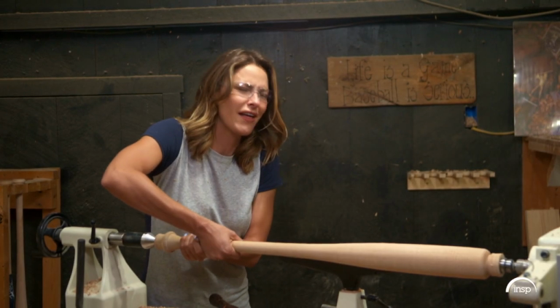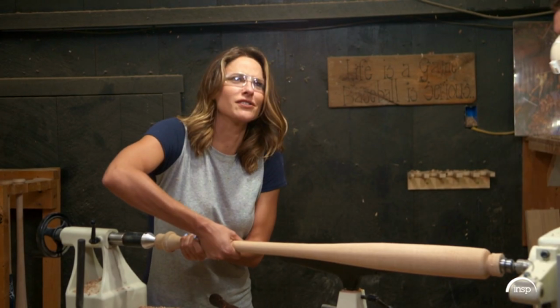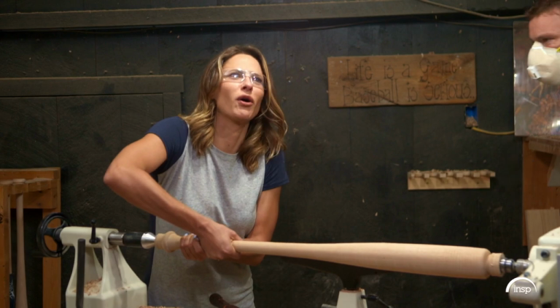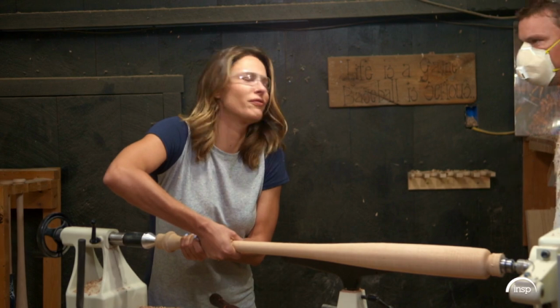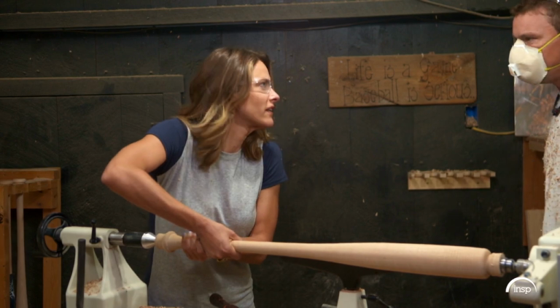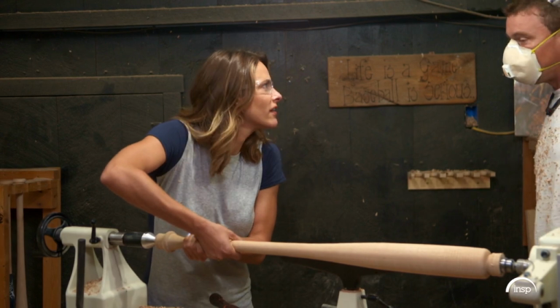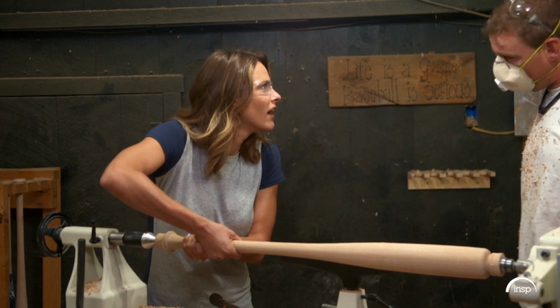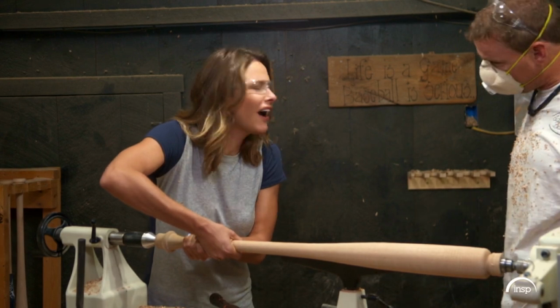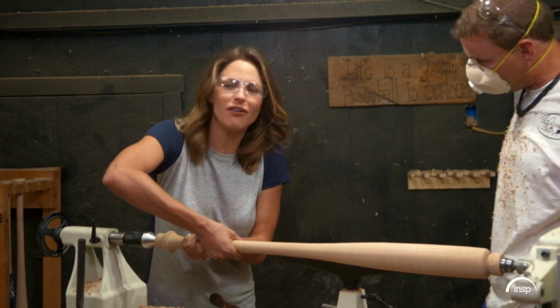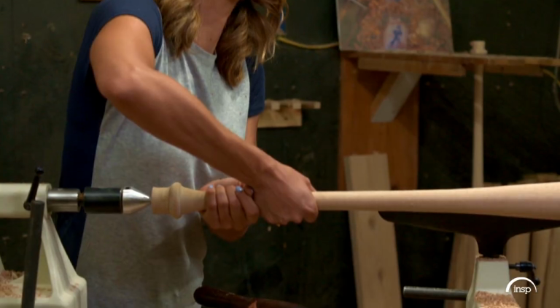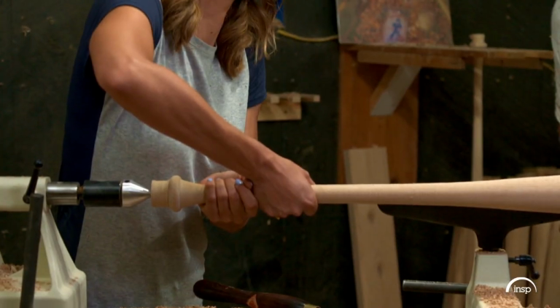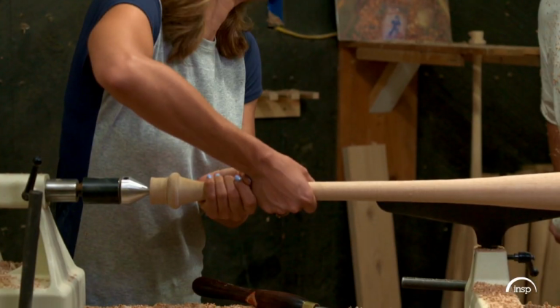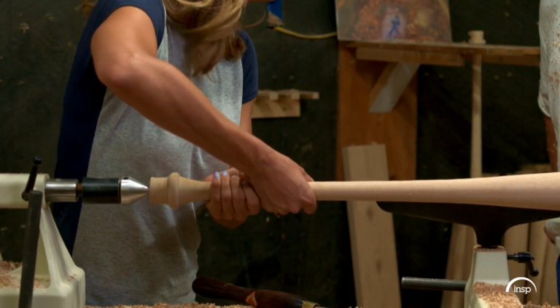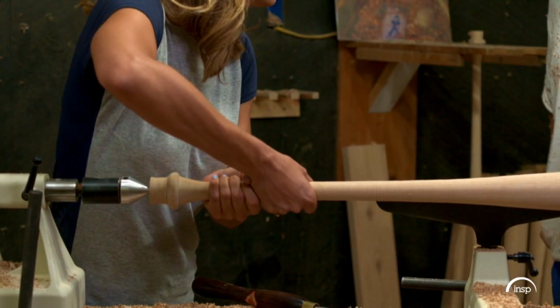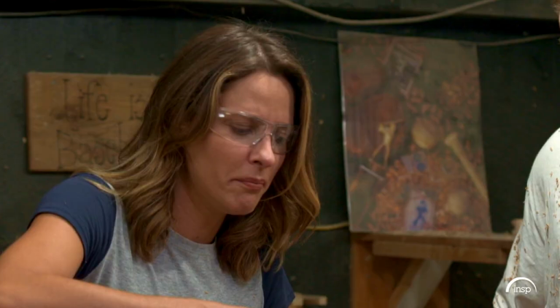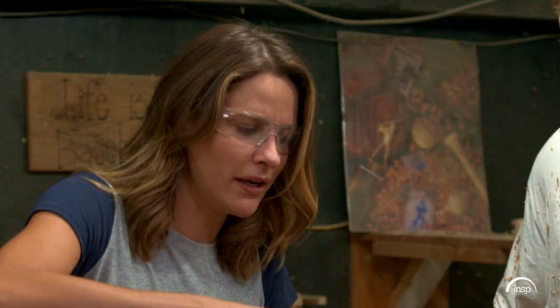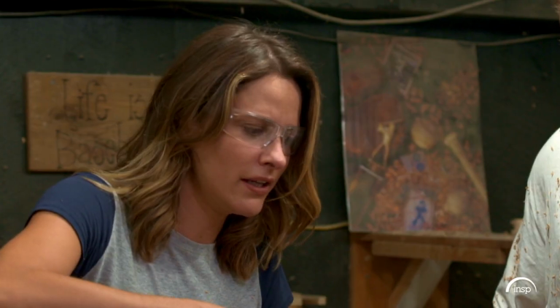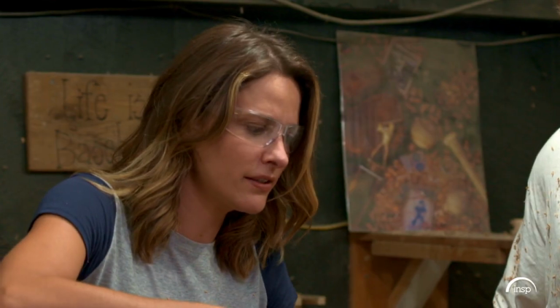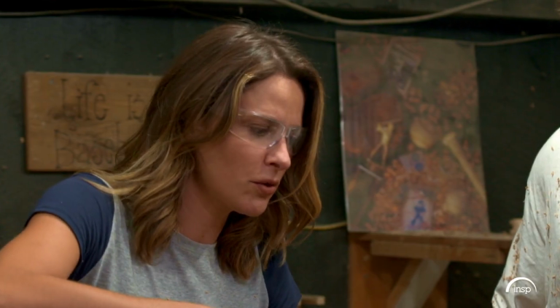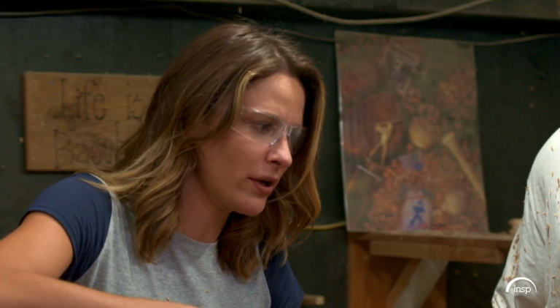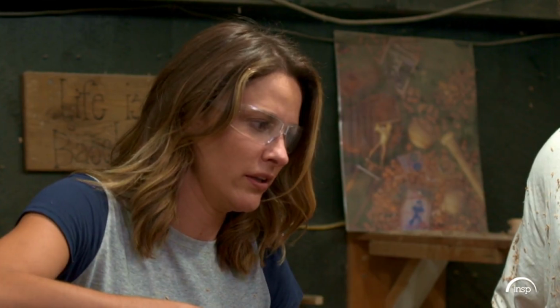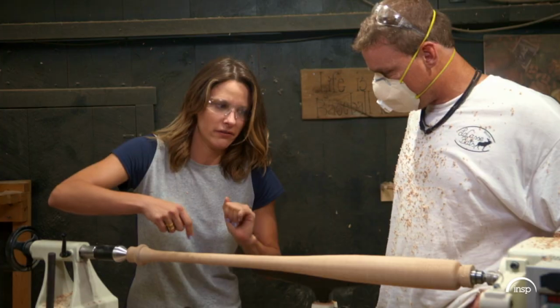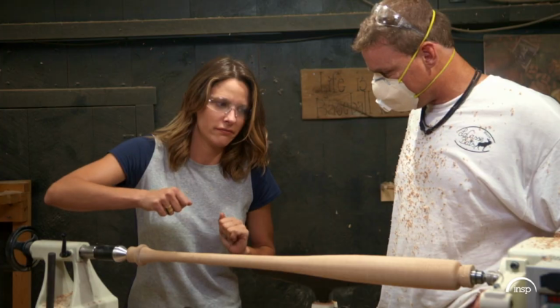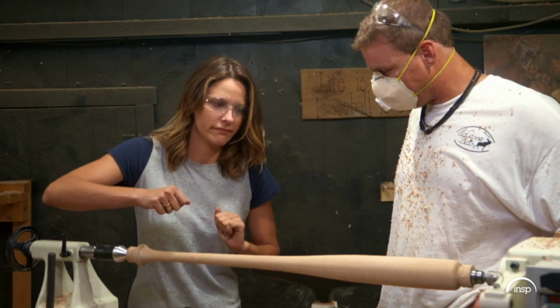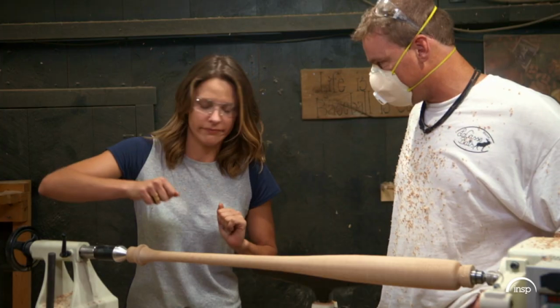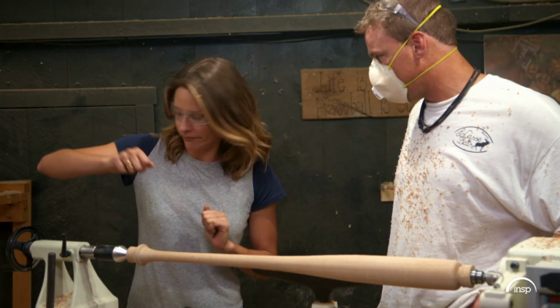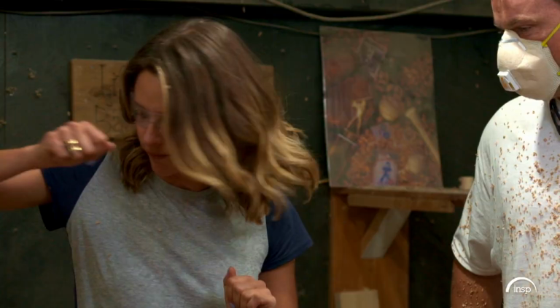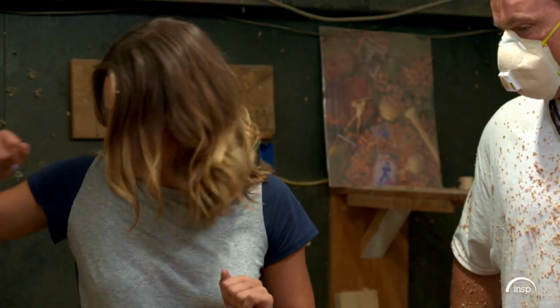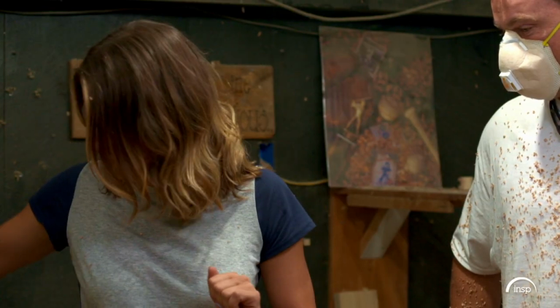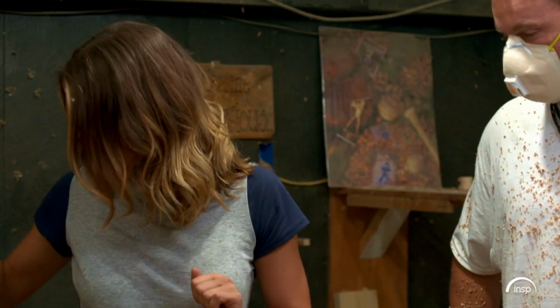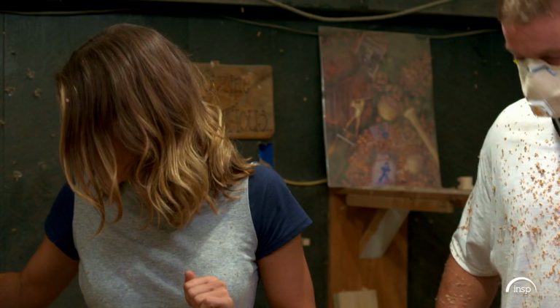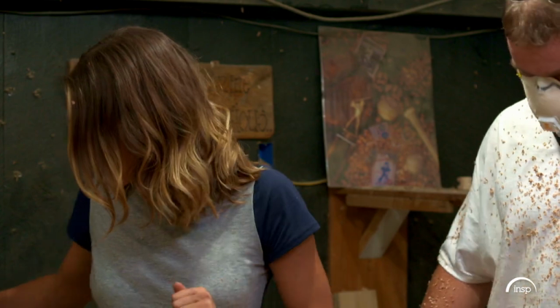Oh, that is perfect. But it's a little prickly. You're going to have to sand it then.